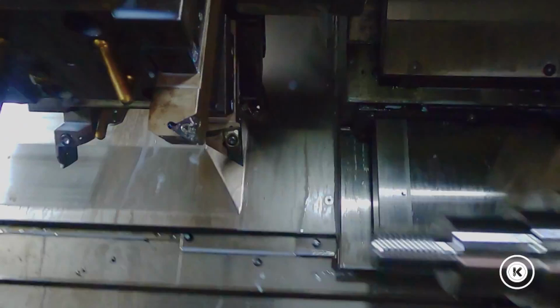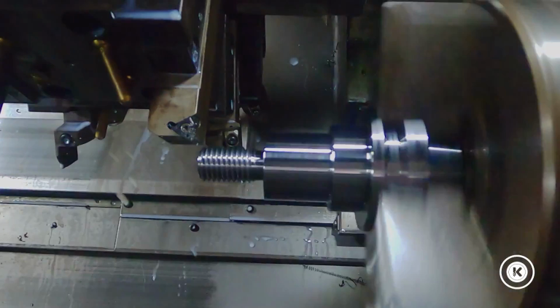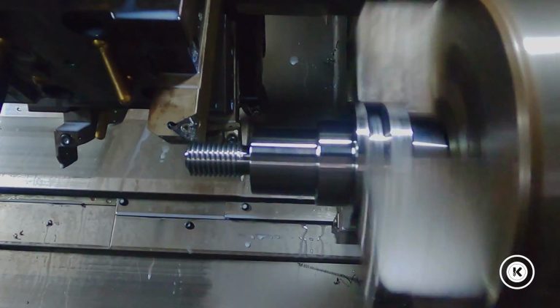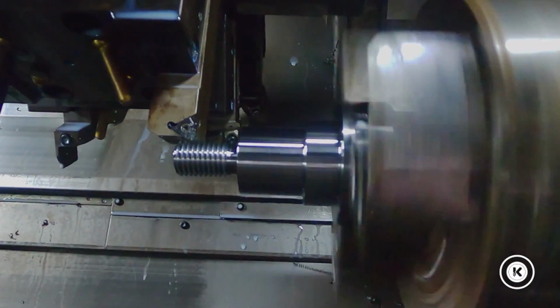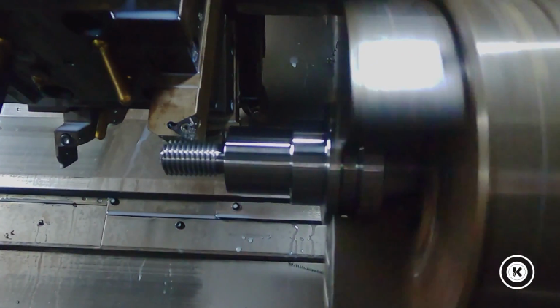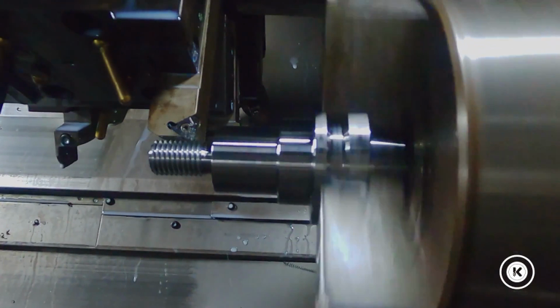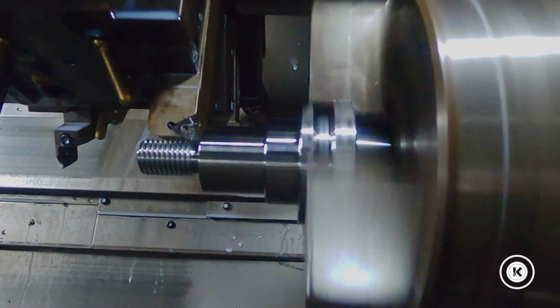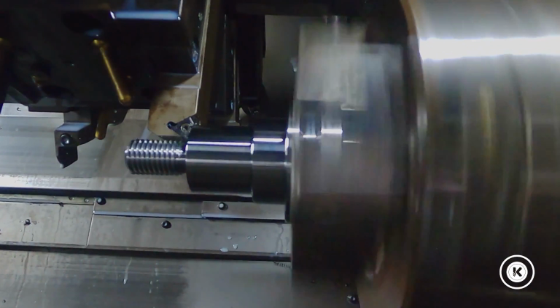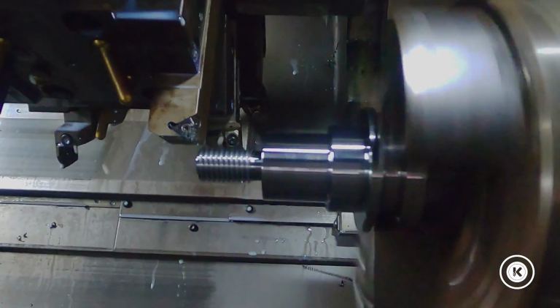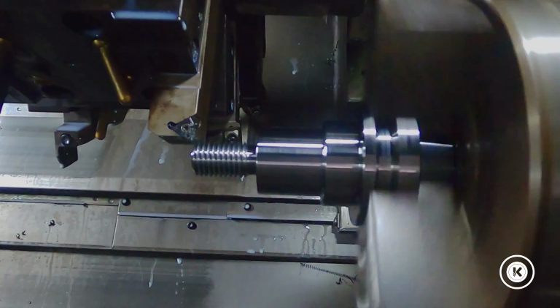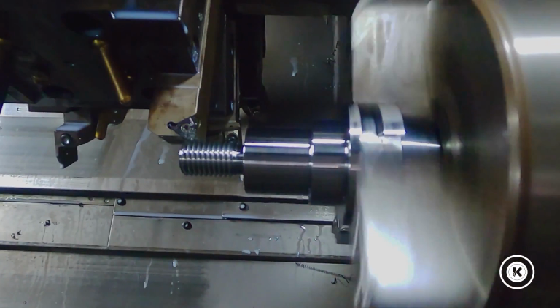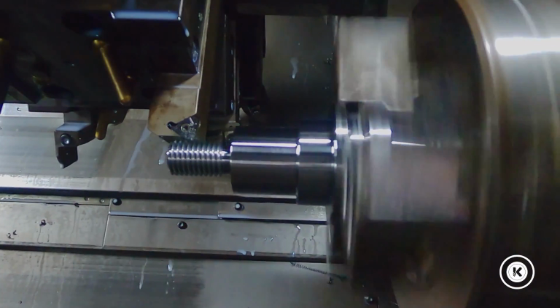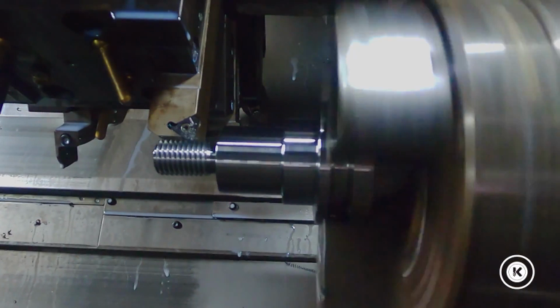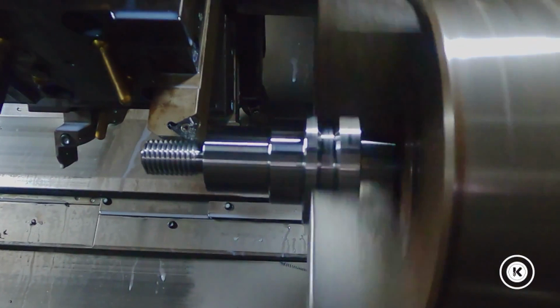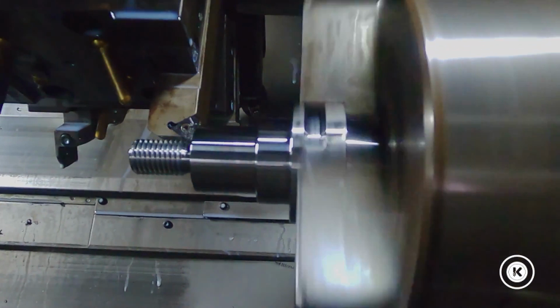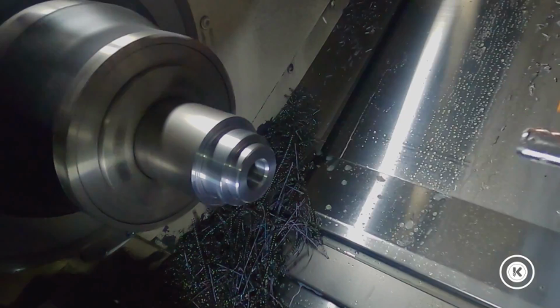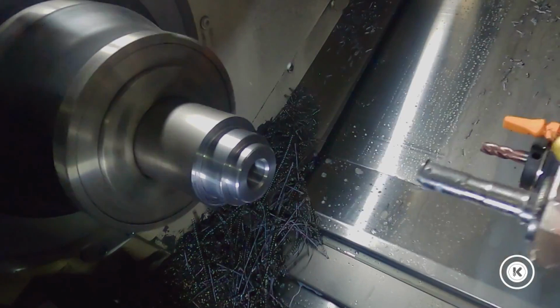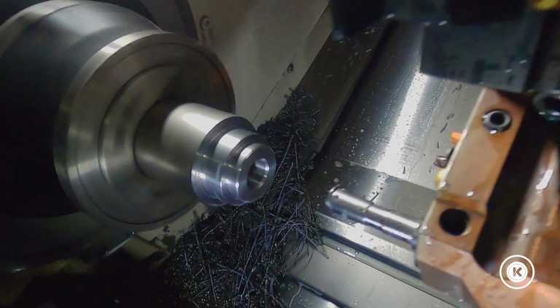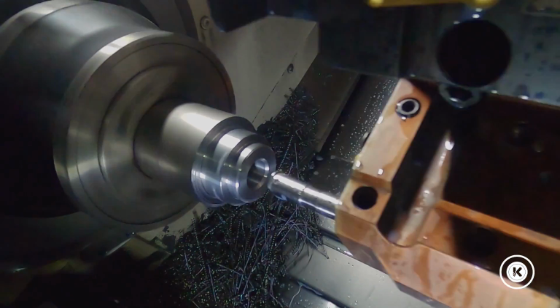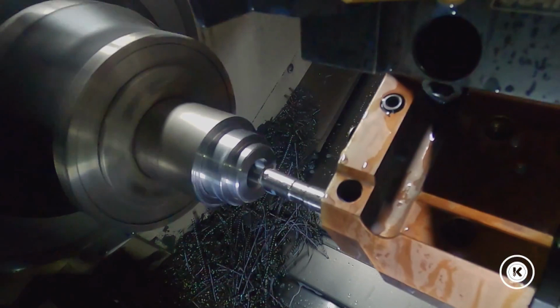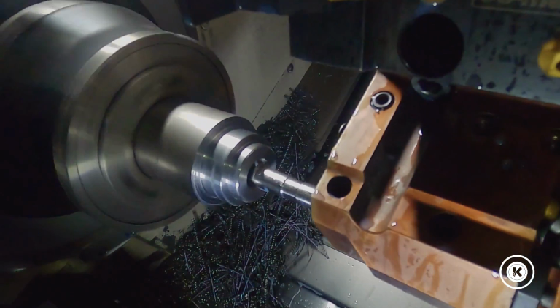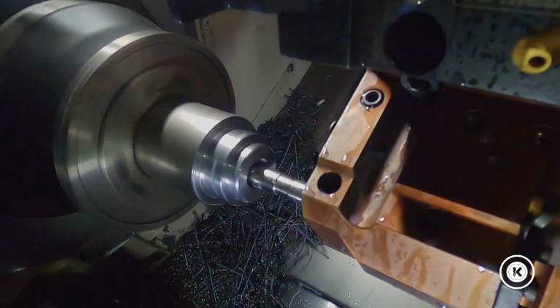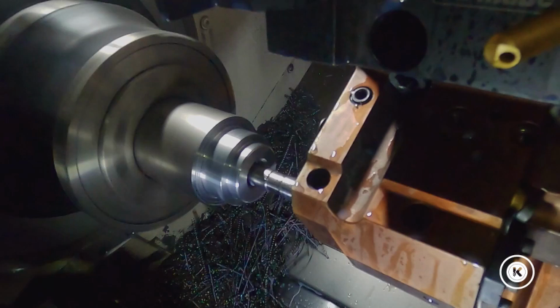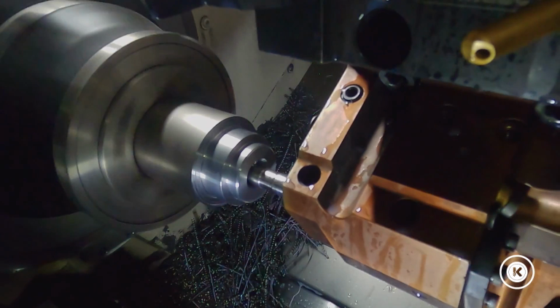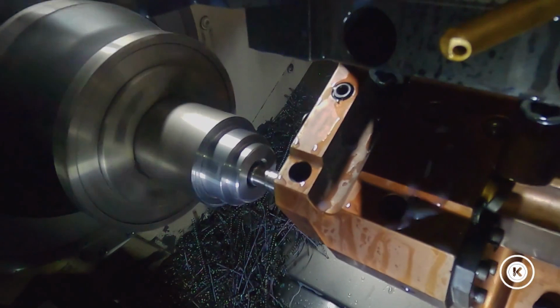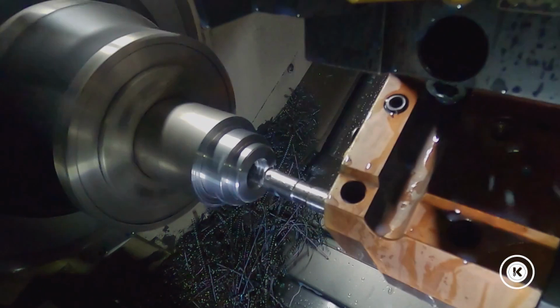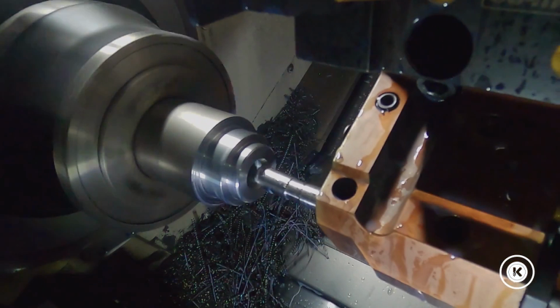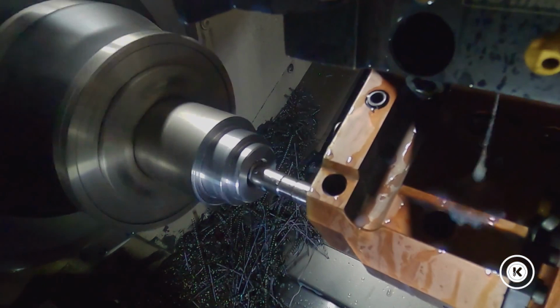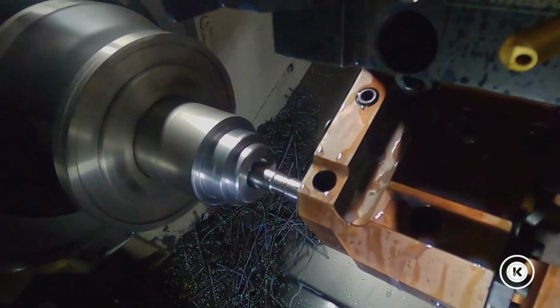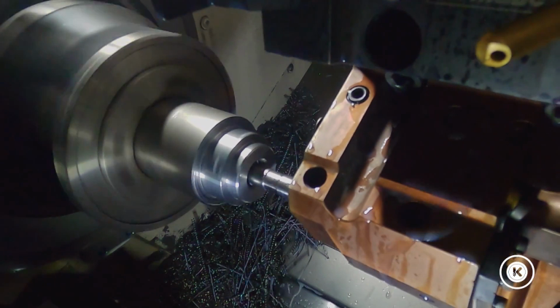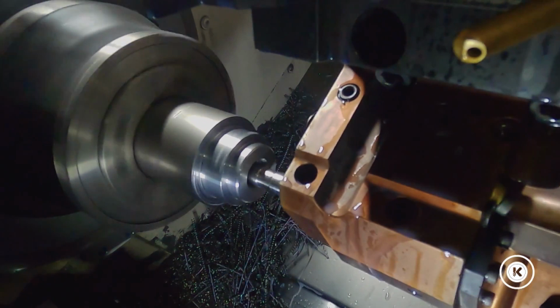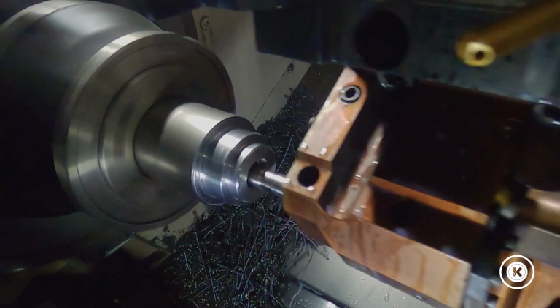The part catcher, the sub spindle, the bar feed, and the scrap conveyor all allow us to run continuous — allows us to run lights out when needed.